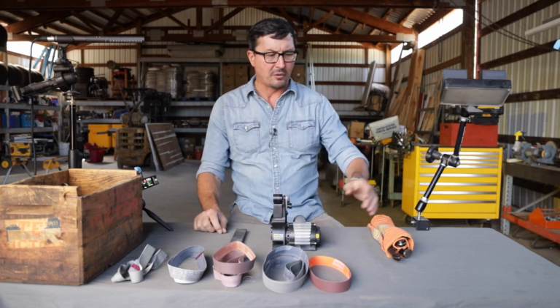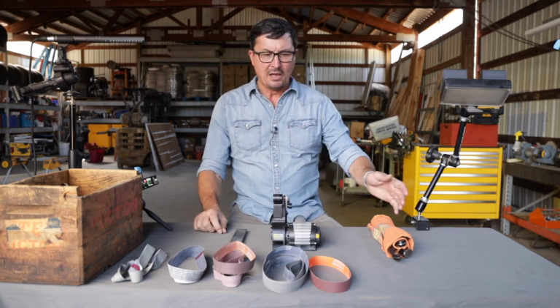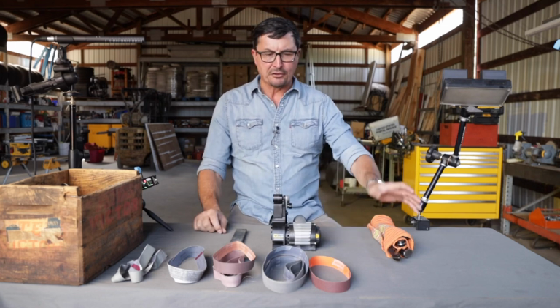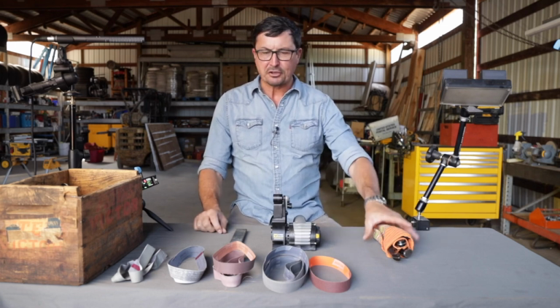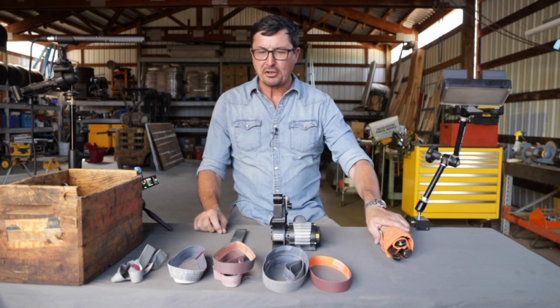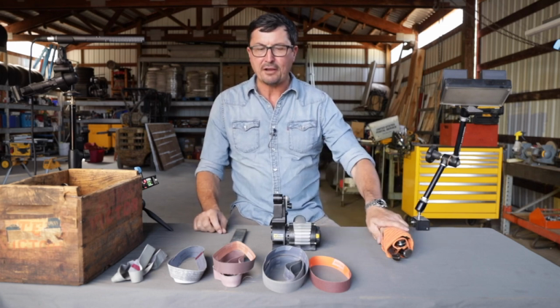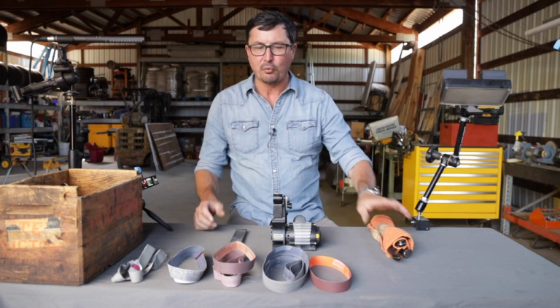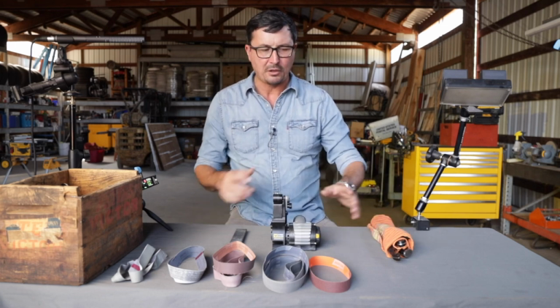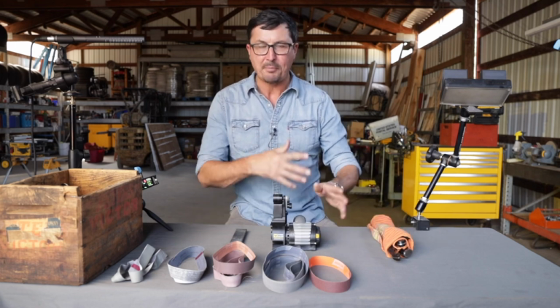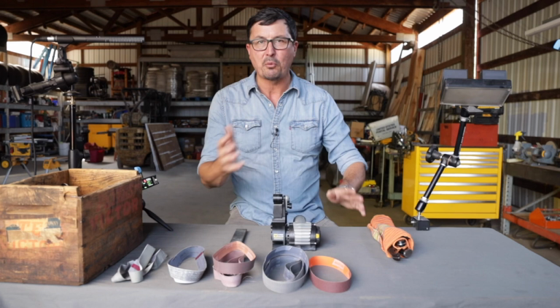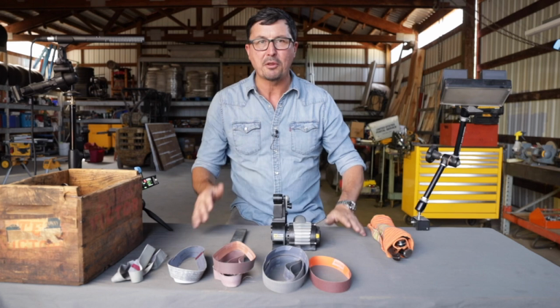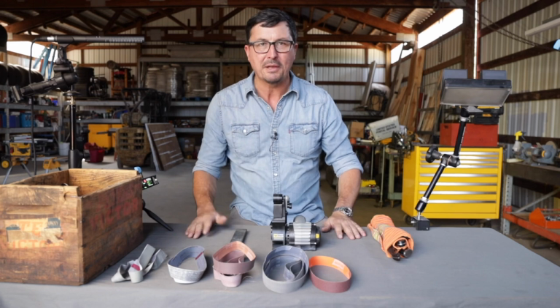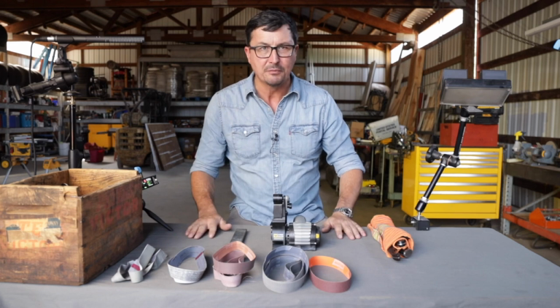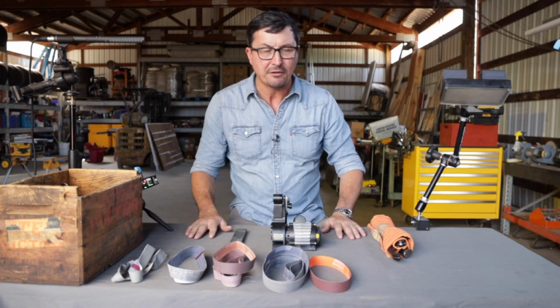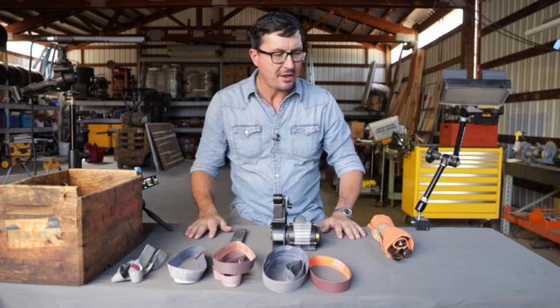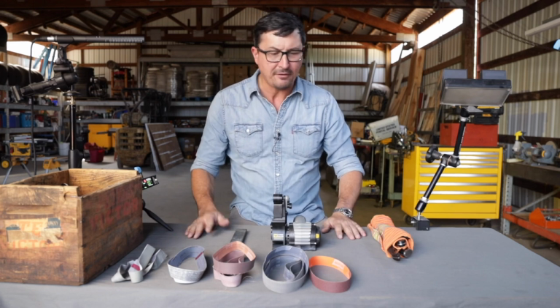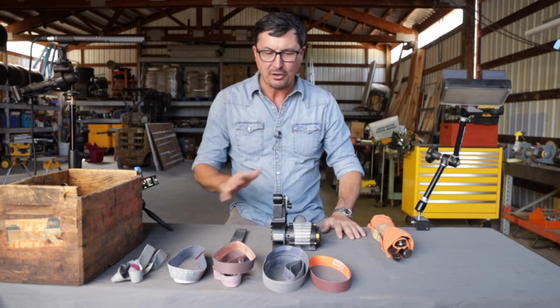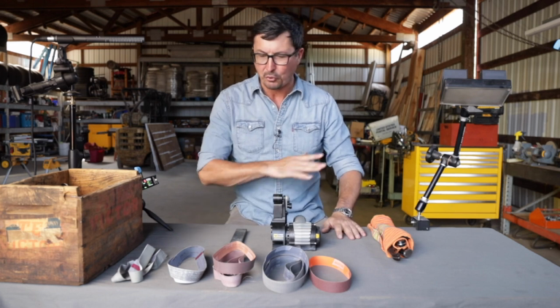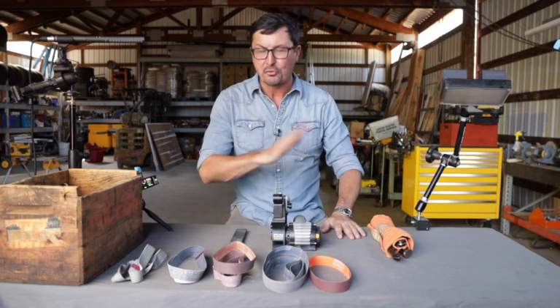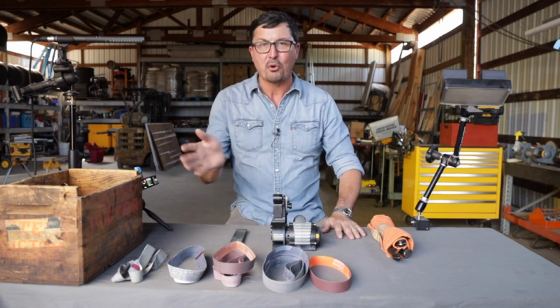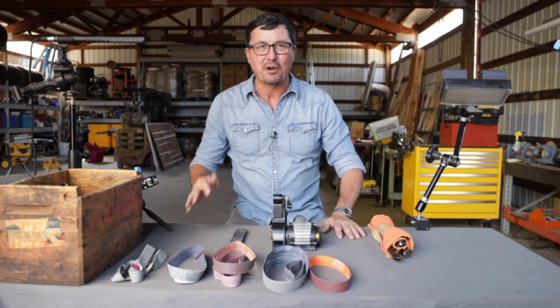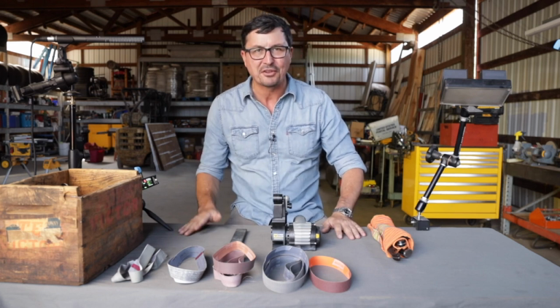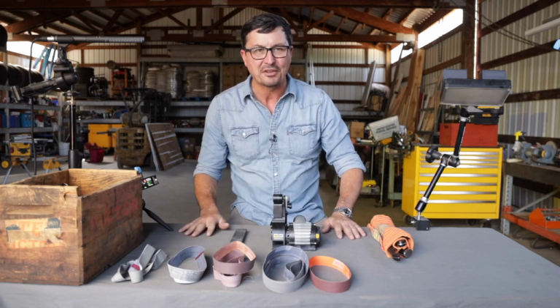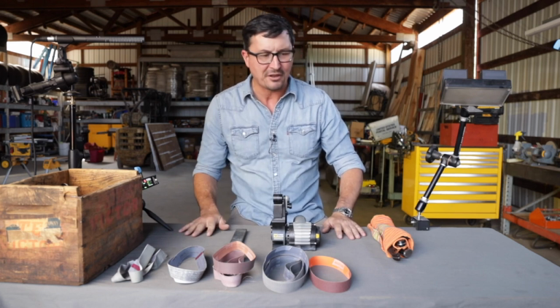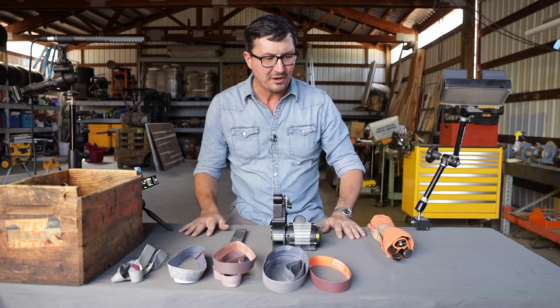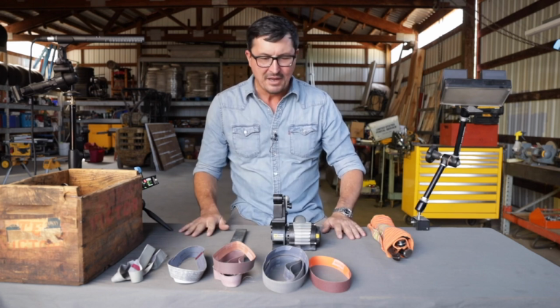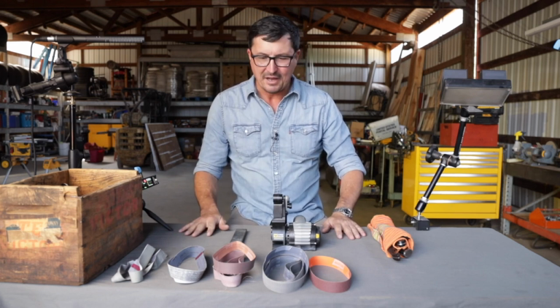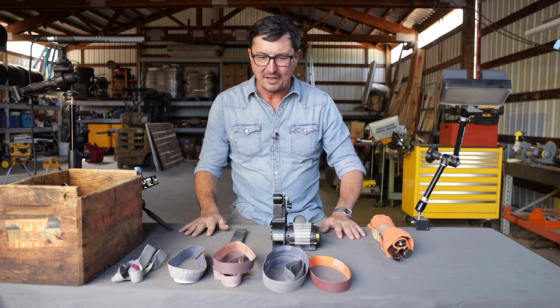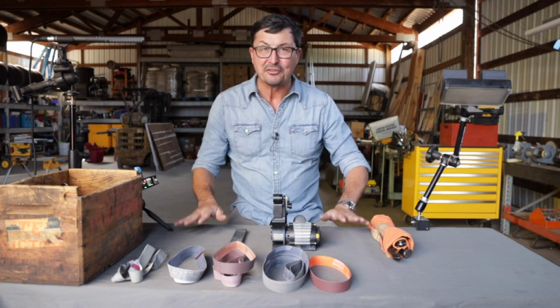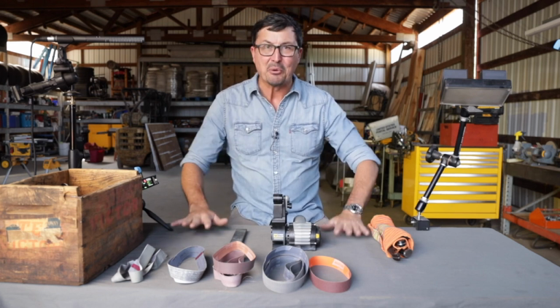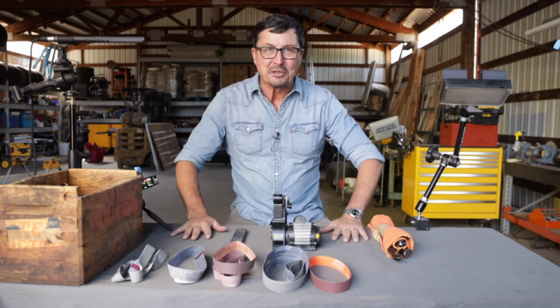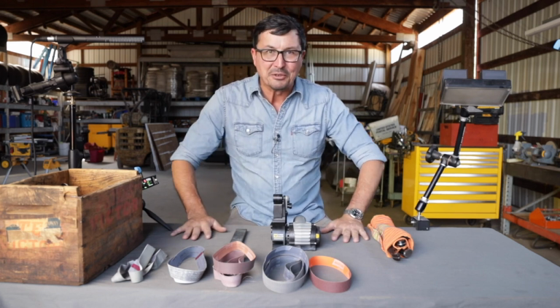So let's look at the knives. We'll pick one of the big chef knives and we'll go through the whole process together and see what we can do.